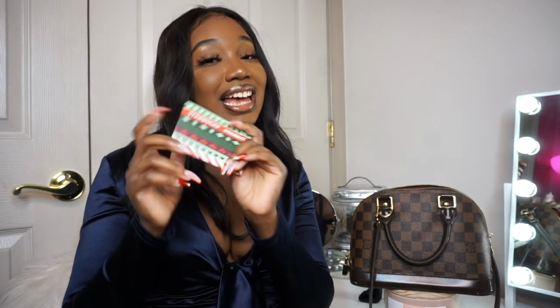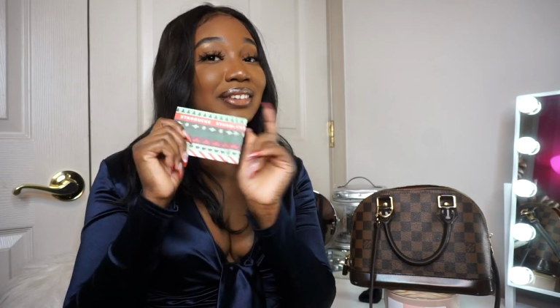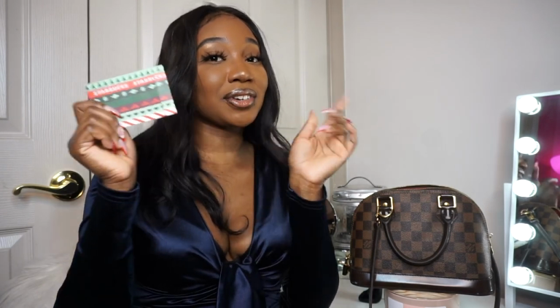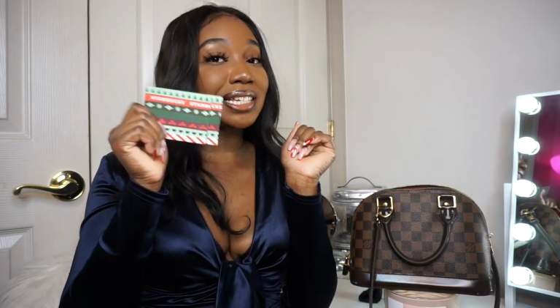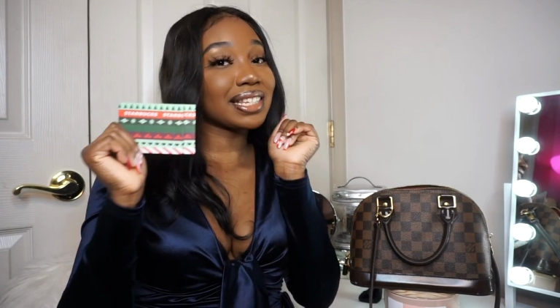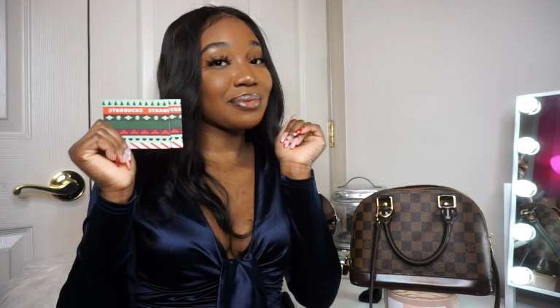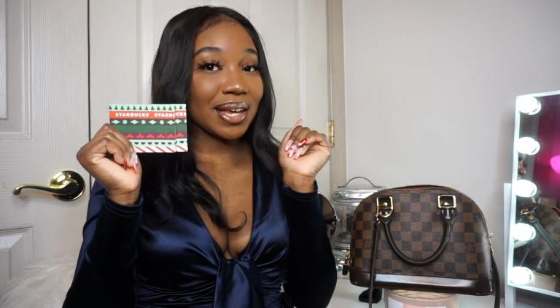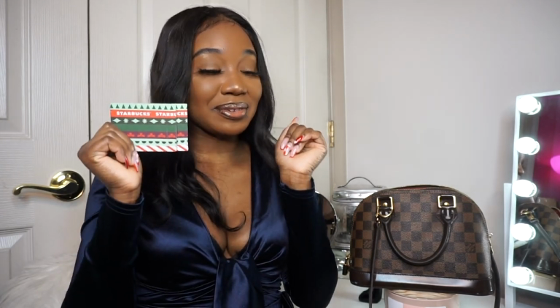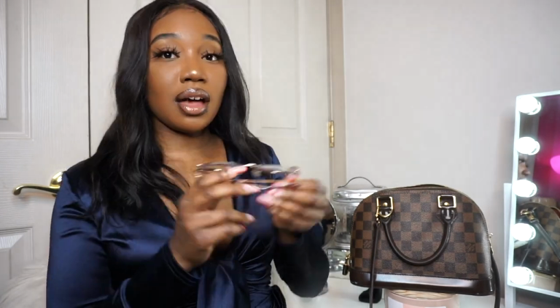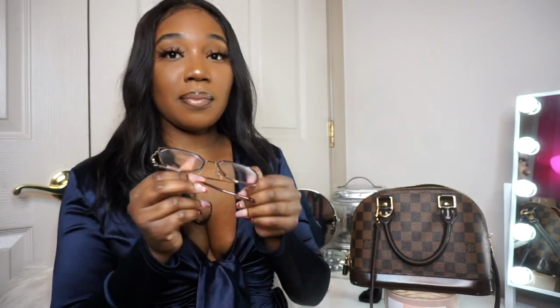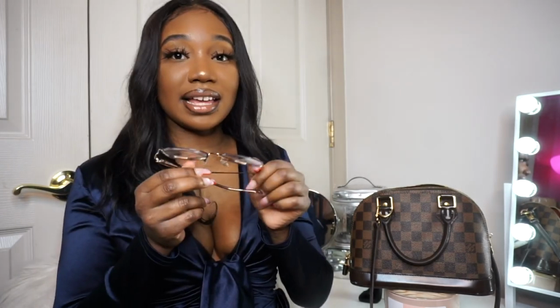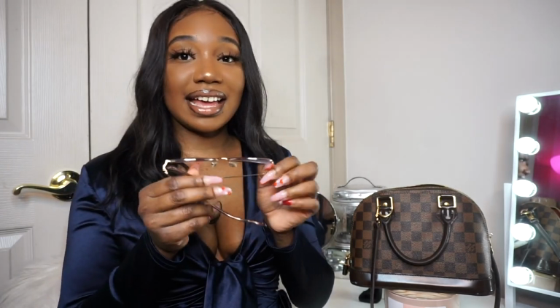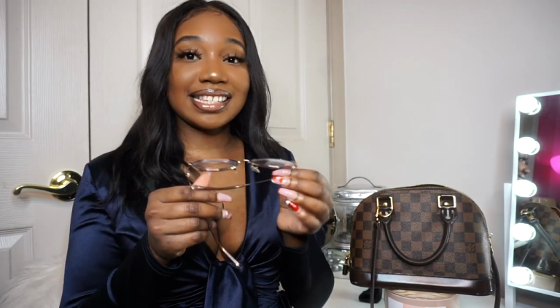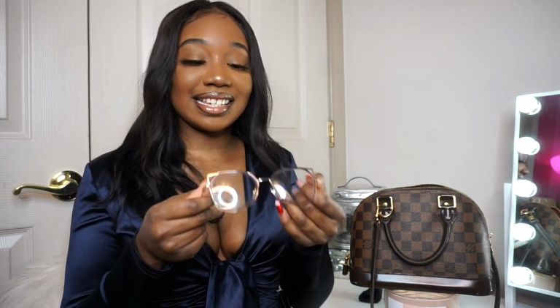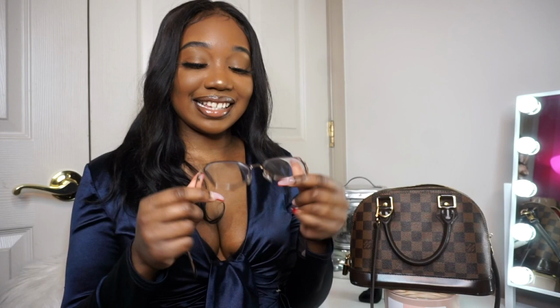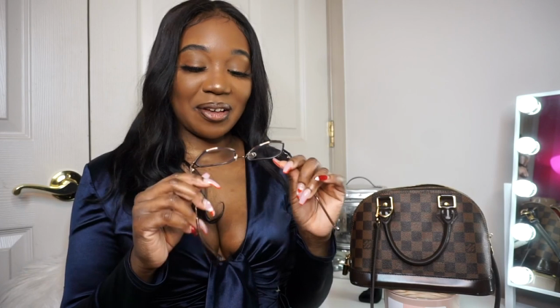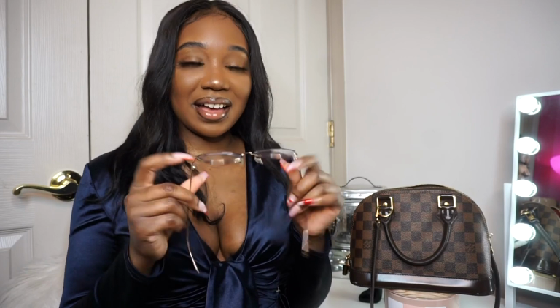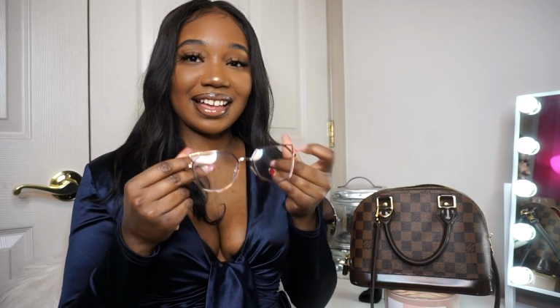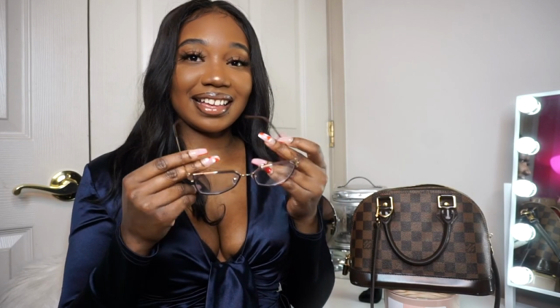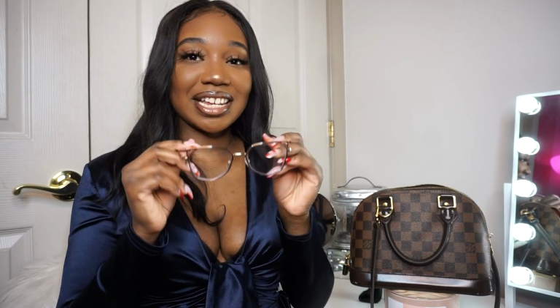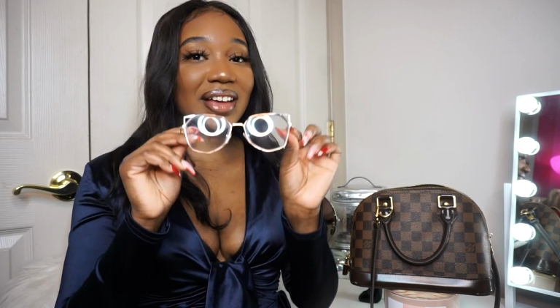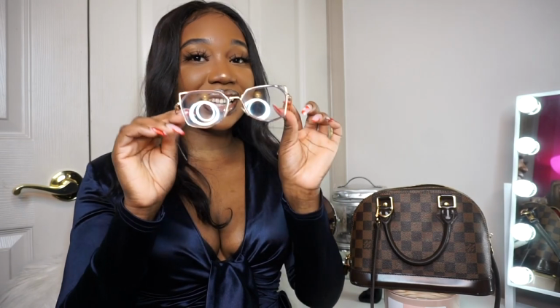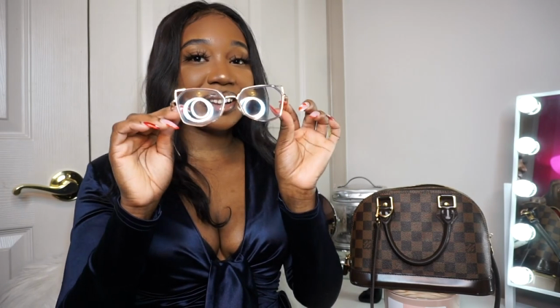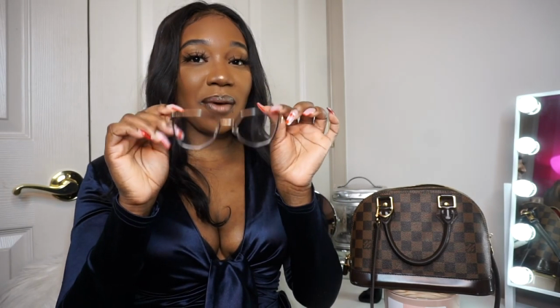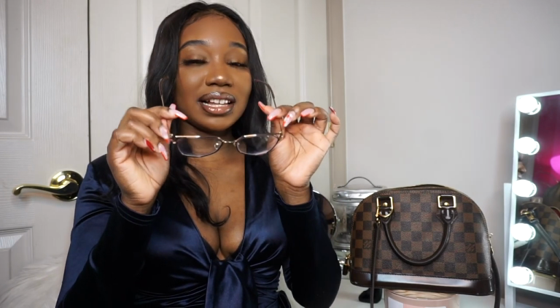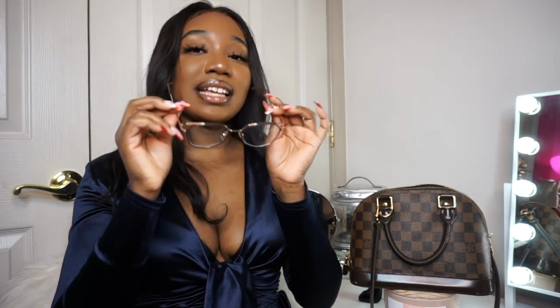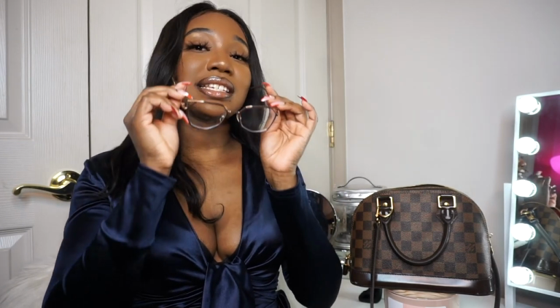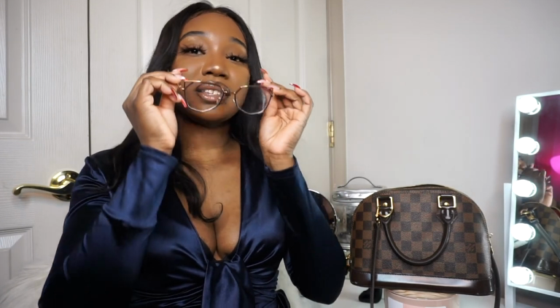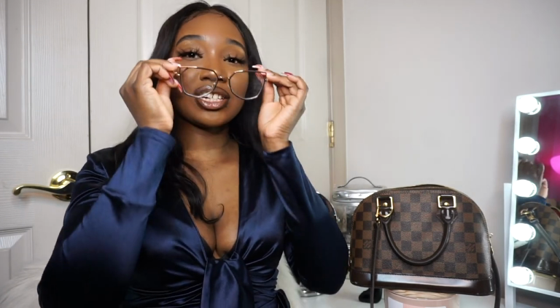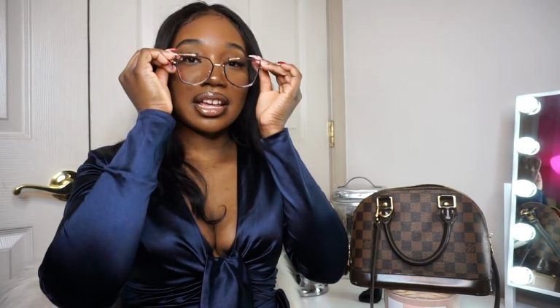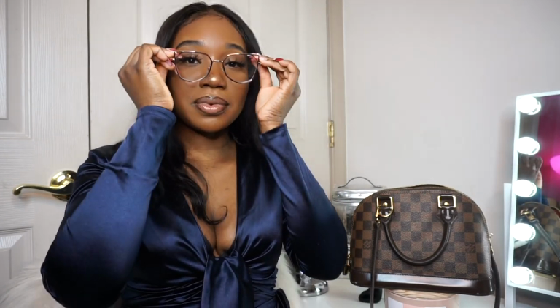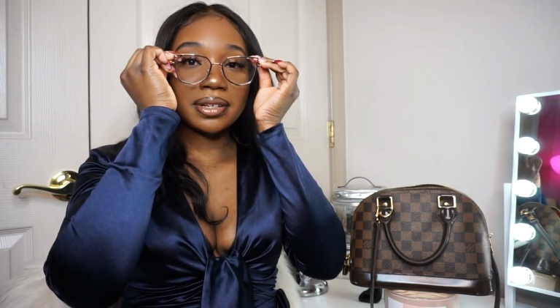The Starbucks gift card was also from Tenasia — she got it for me for Christmas as well, so thank you sis. Oh, my glasses! If you guys didn't know, I wear glasses, so let's try them on.